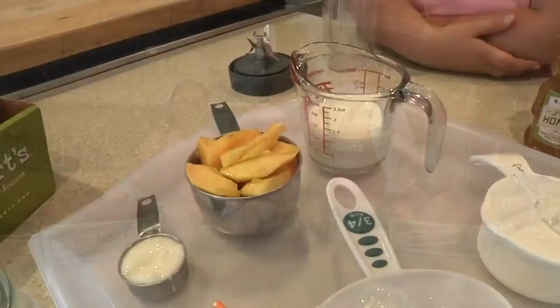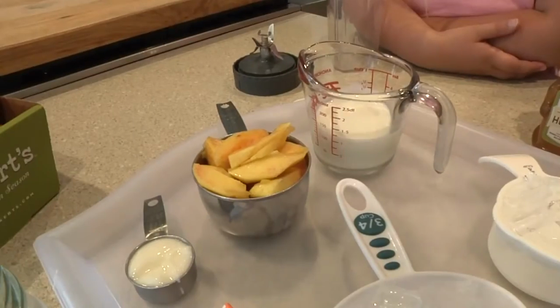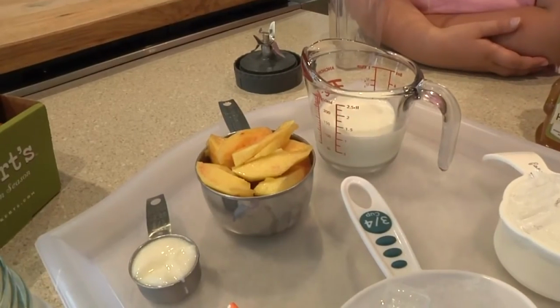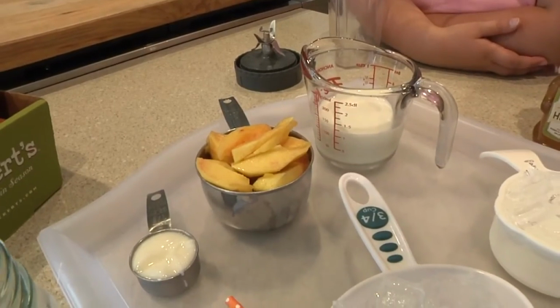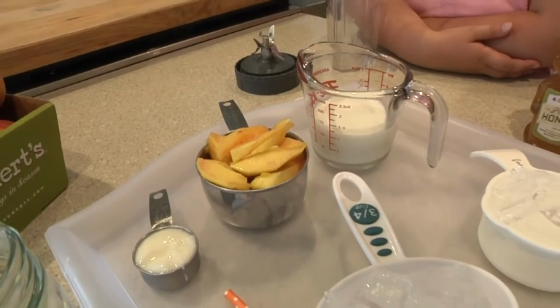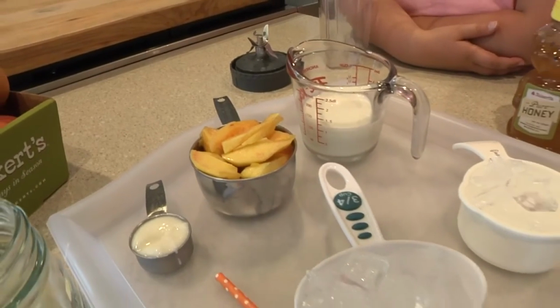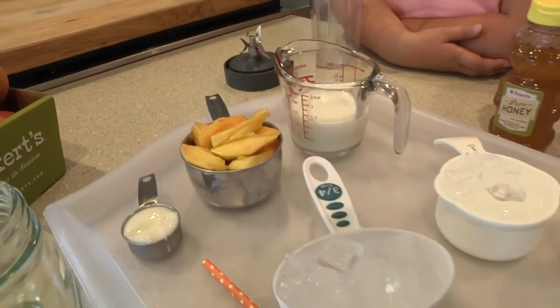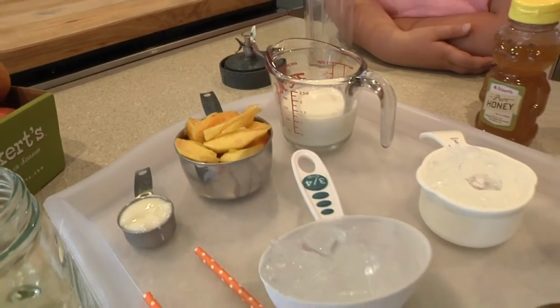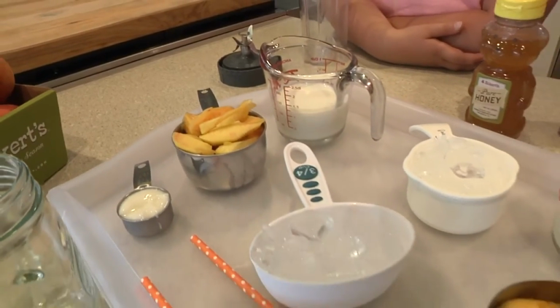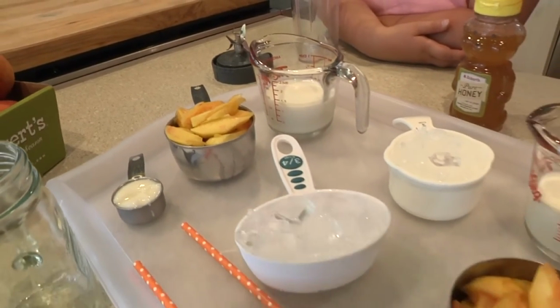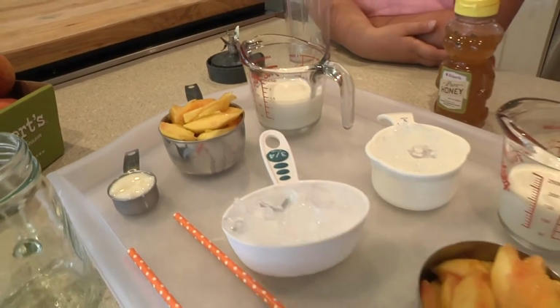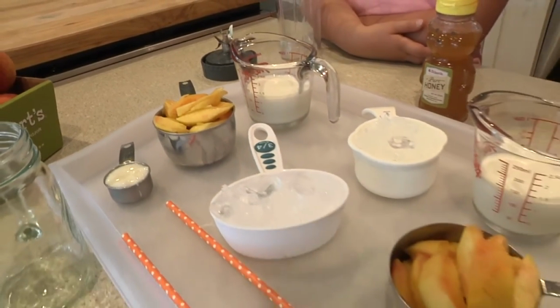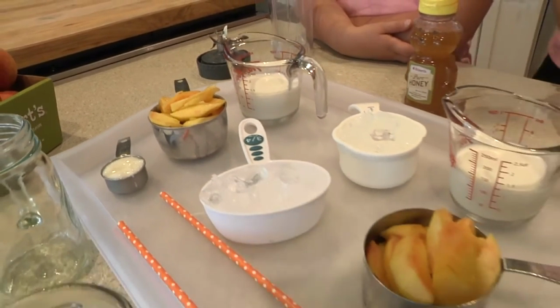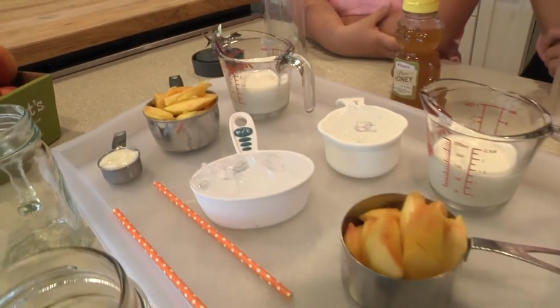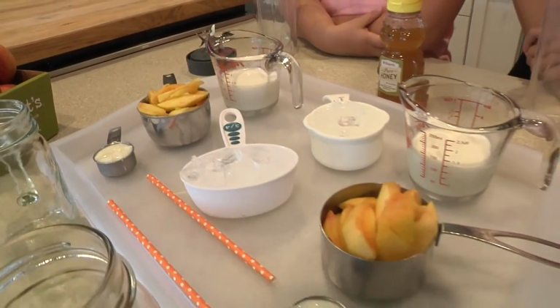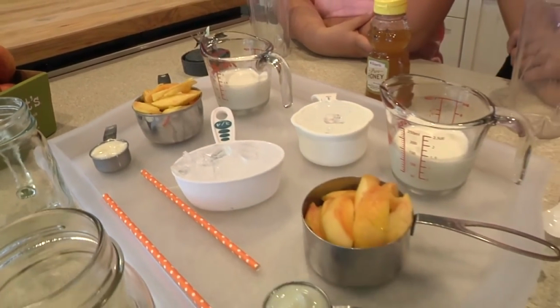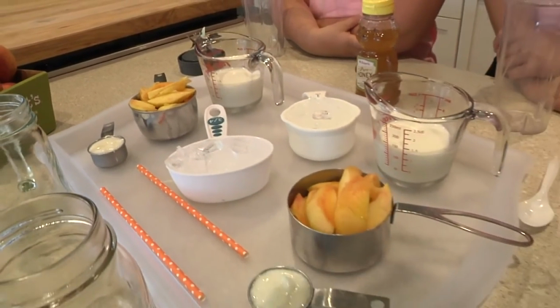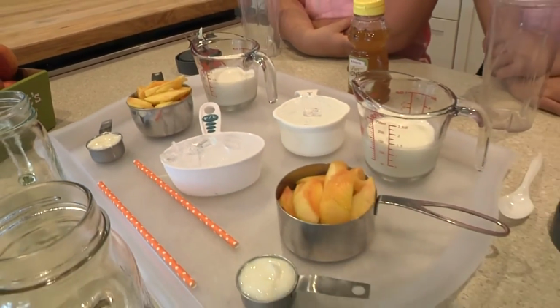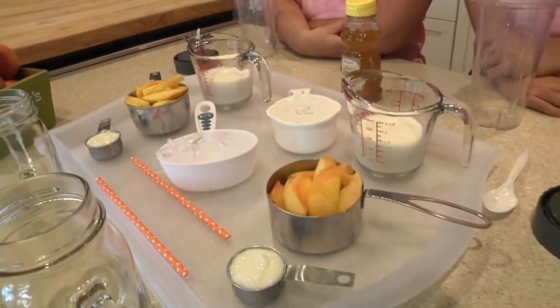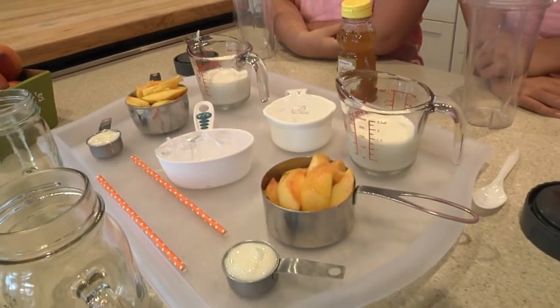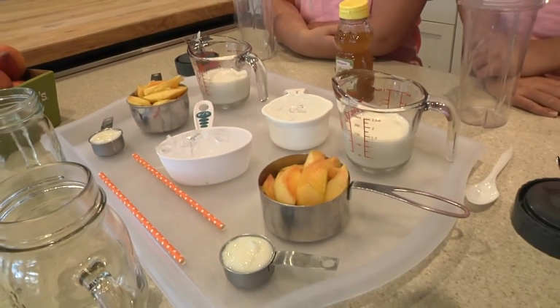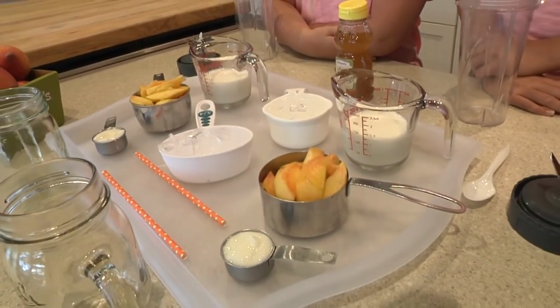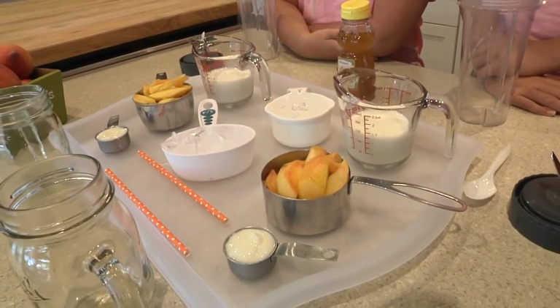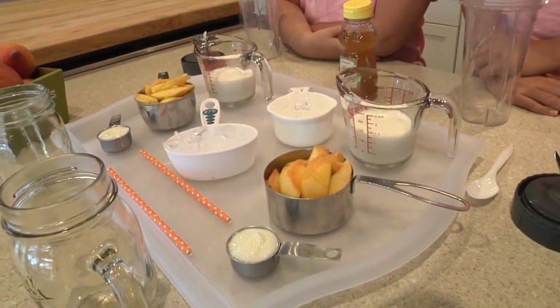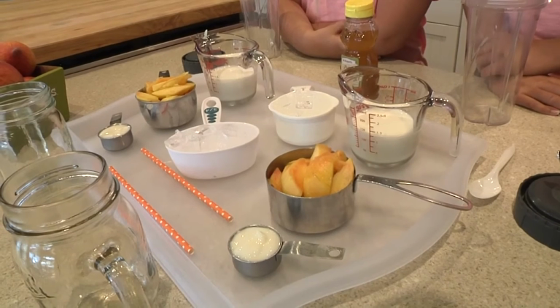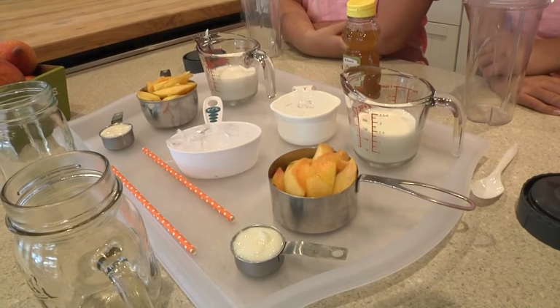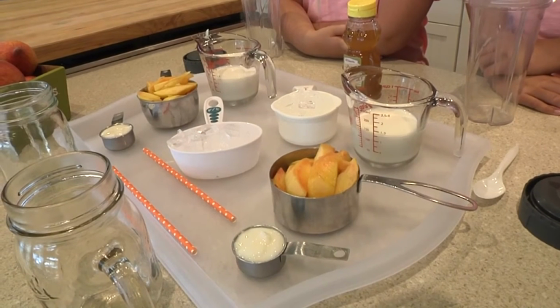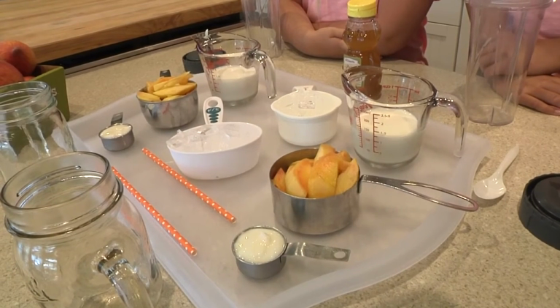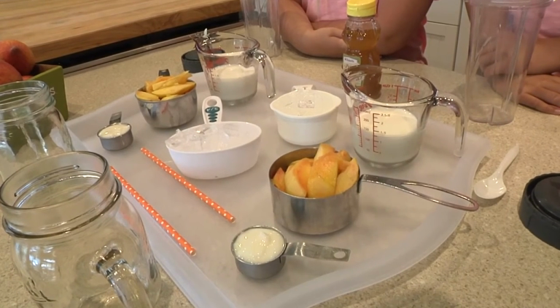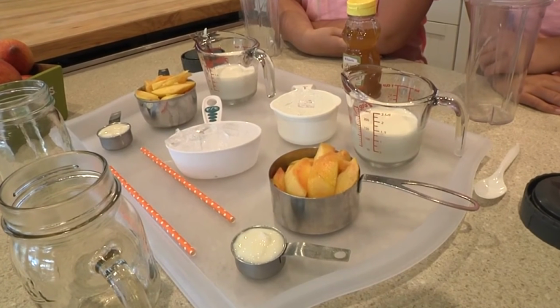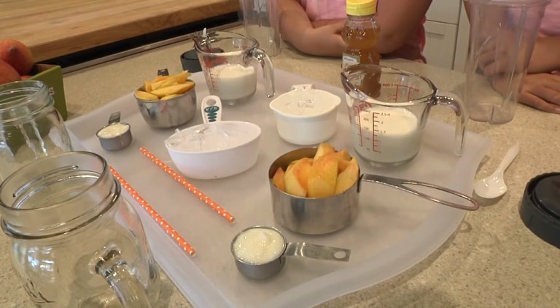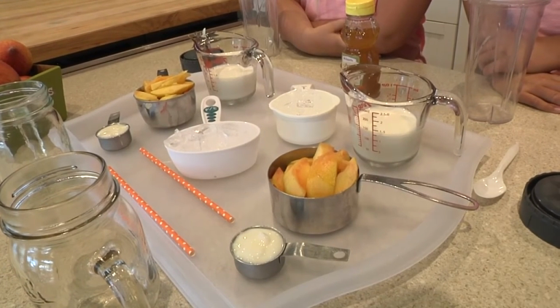We're gonna make our smoothie with five simple ingredients: yogurt, fresh peaches, ice, milk, and pure honey.